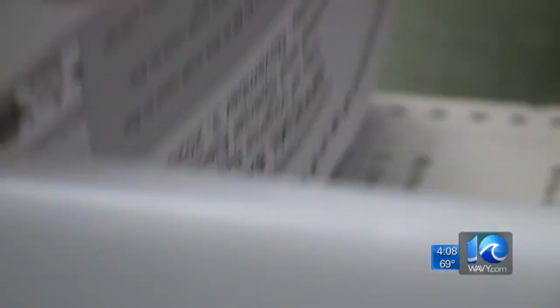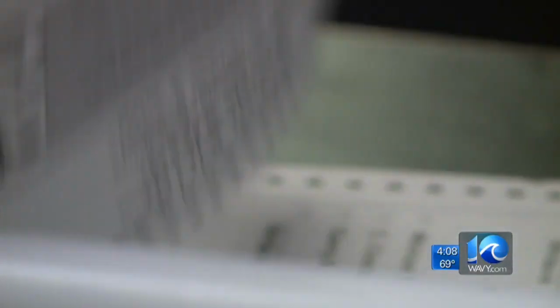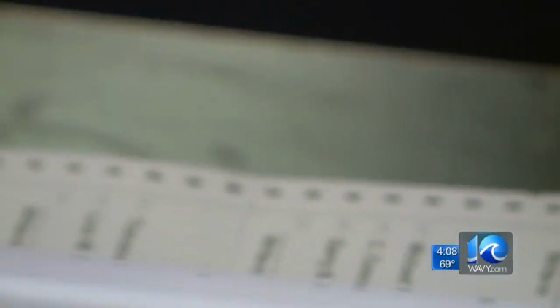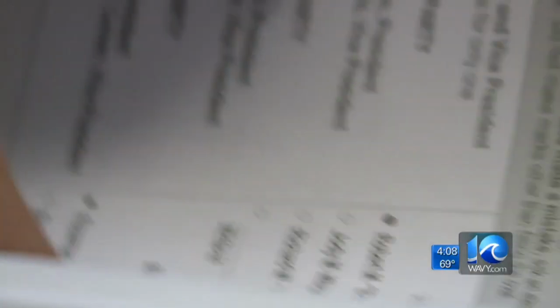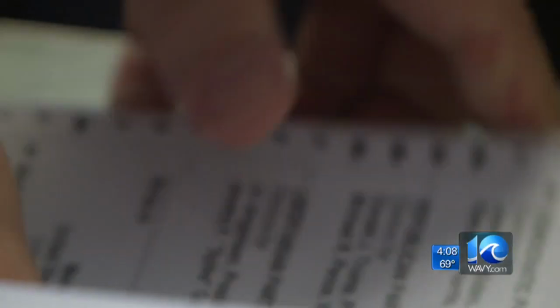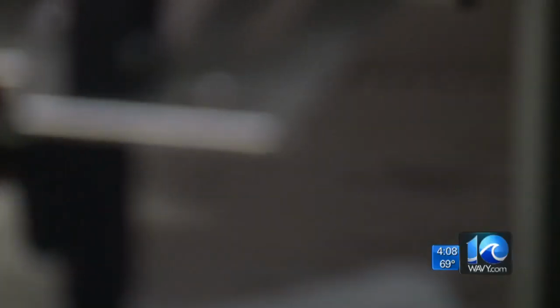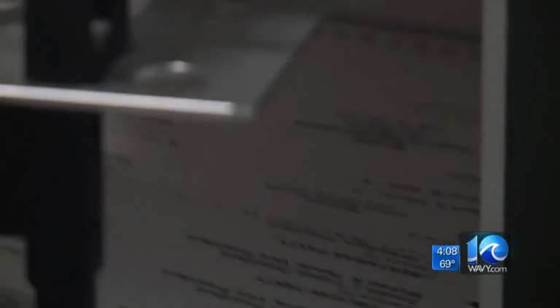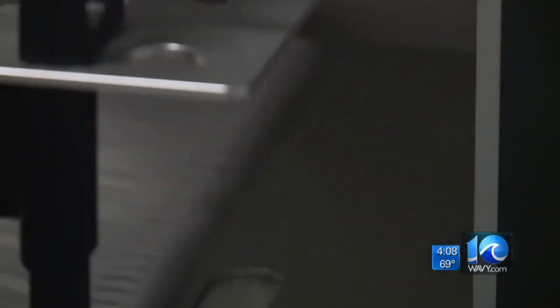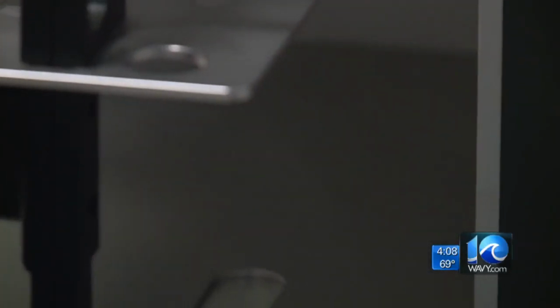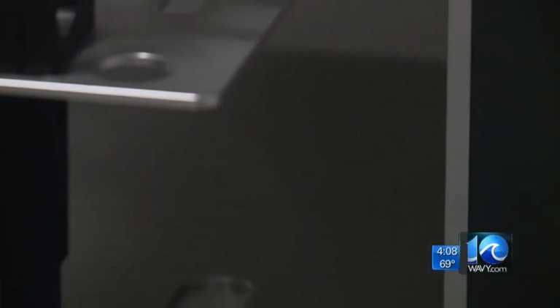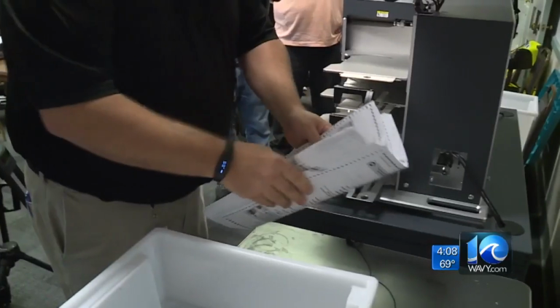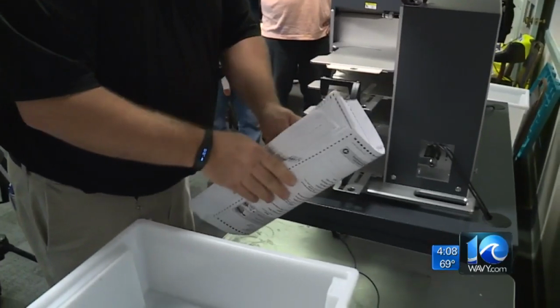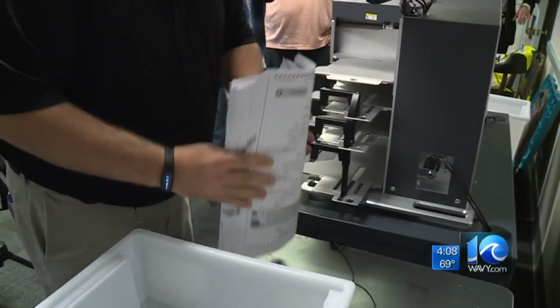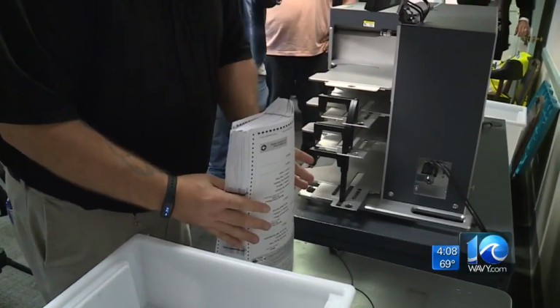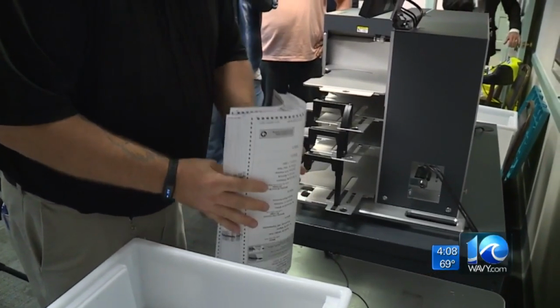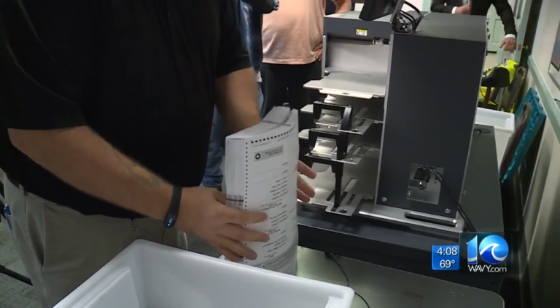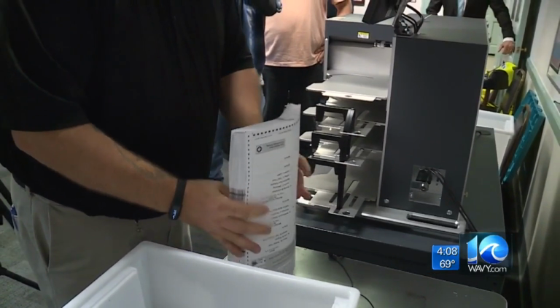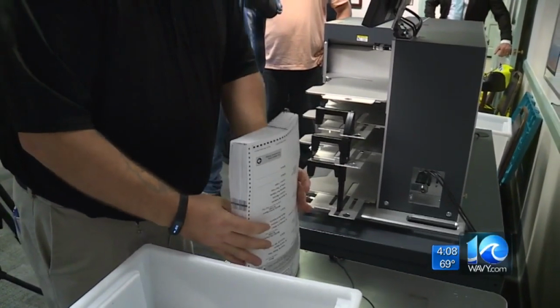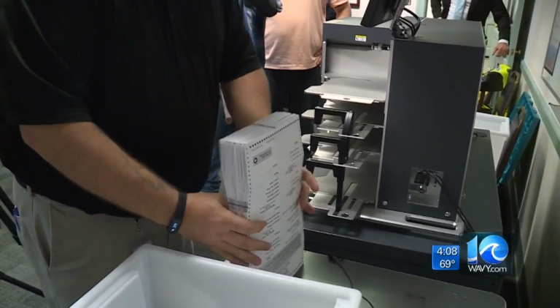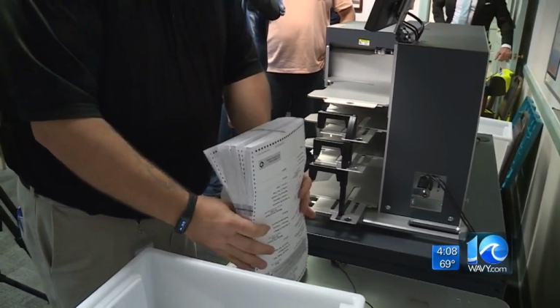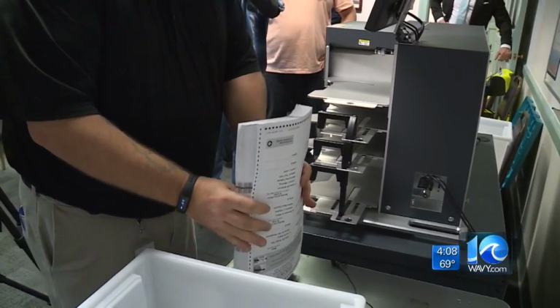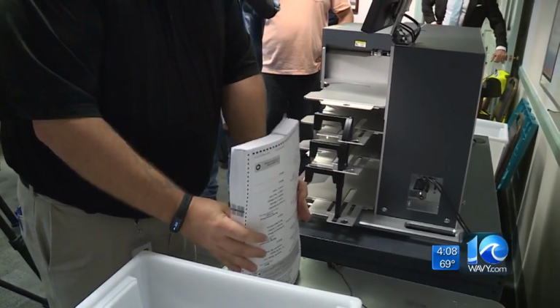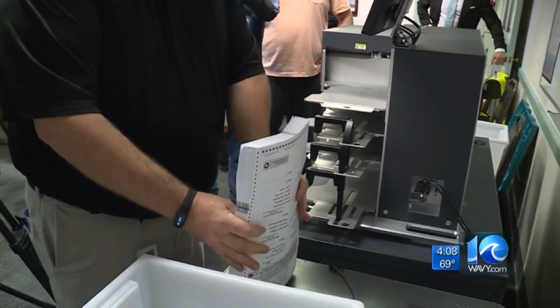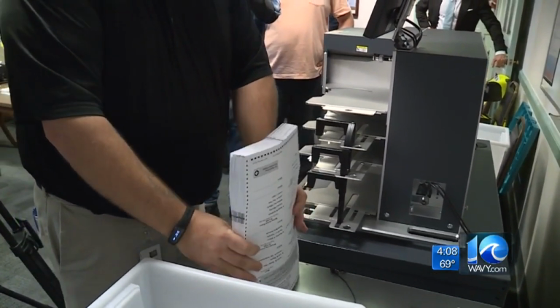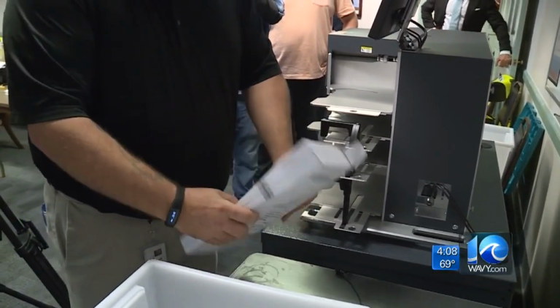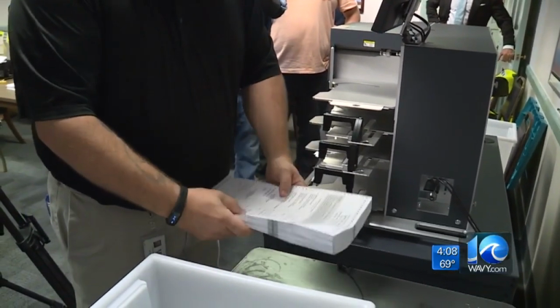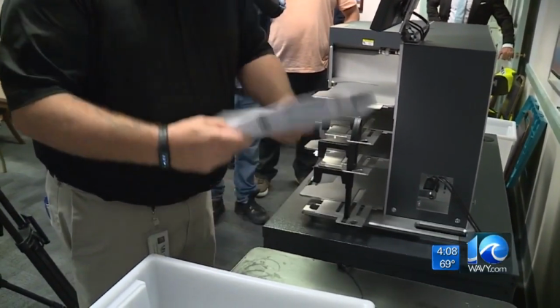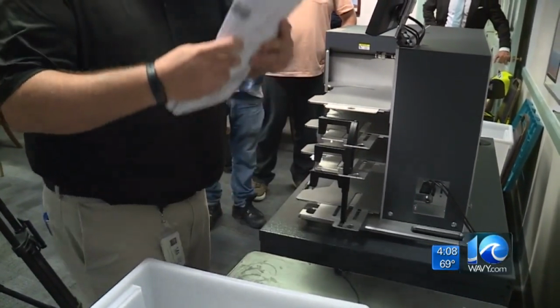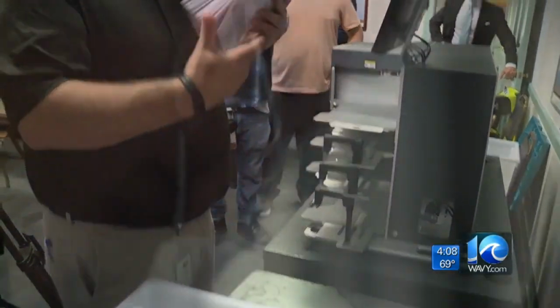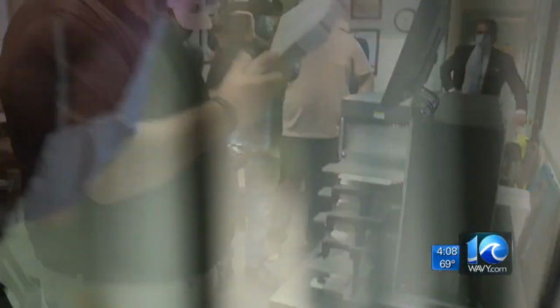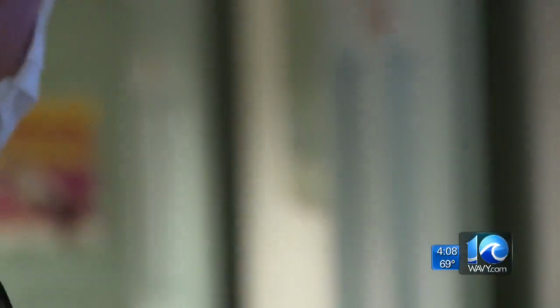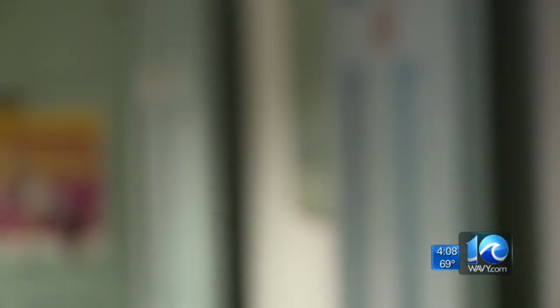The ballots, in two stacks of 50, are run through the counter. Any snag or jam in the counting means the pile of votes is rerun.